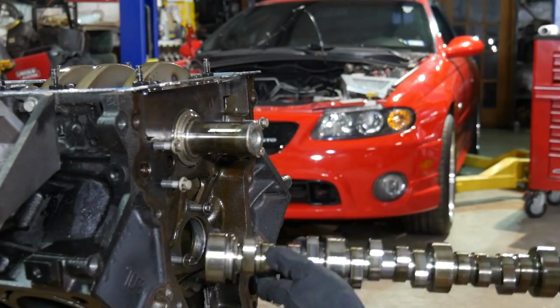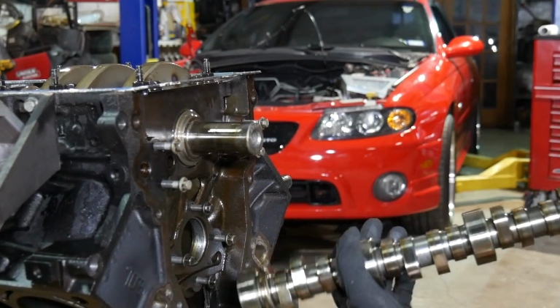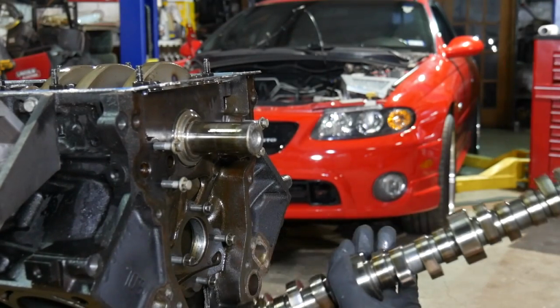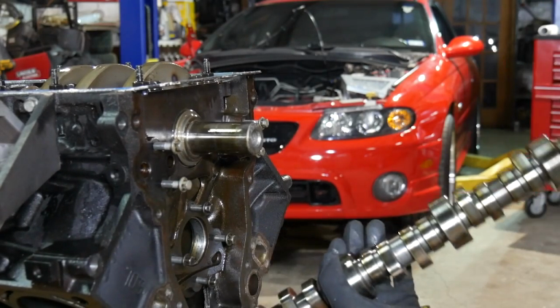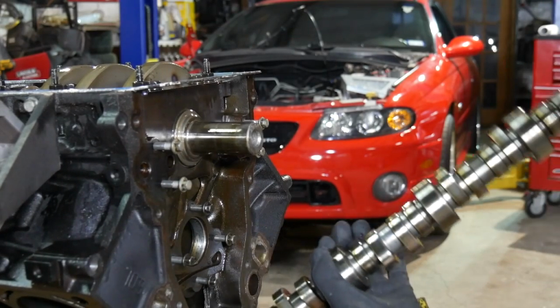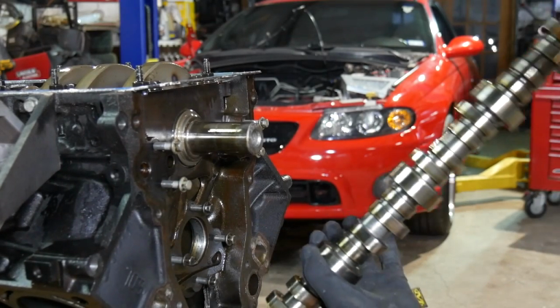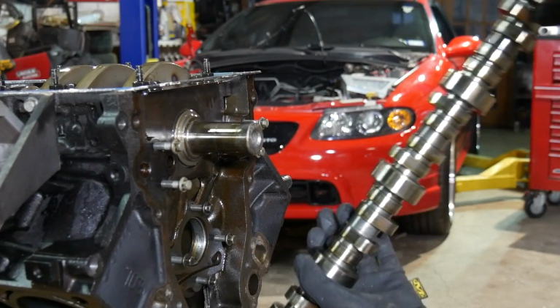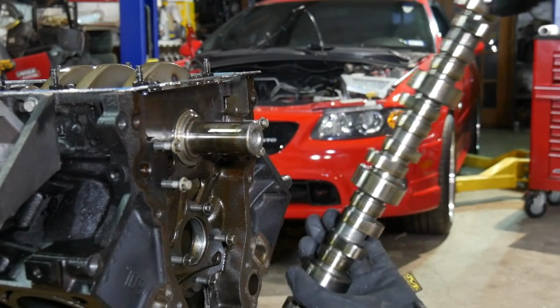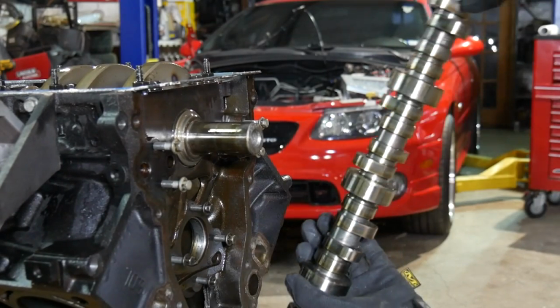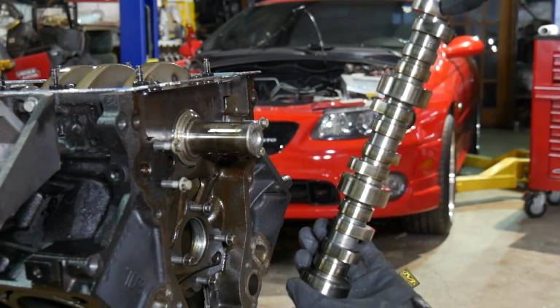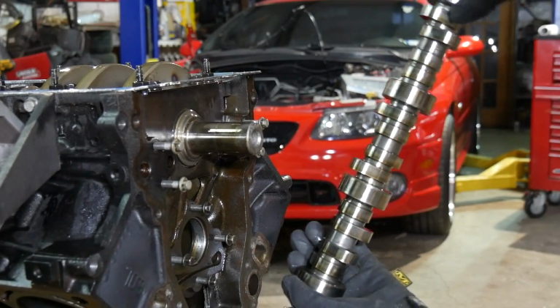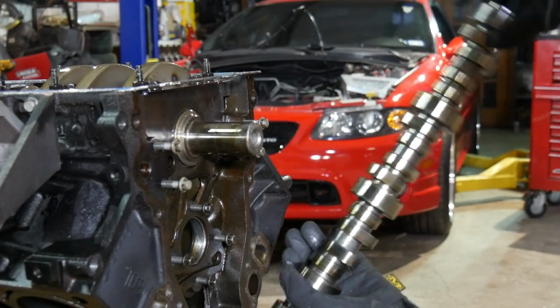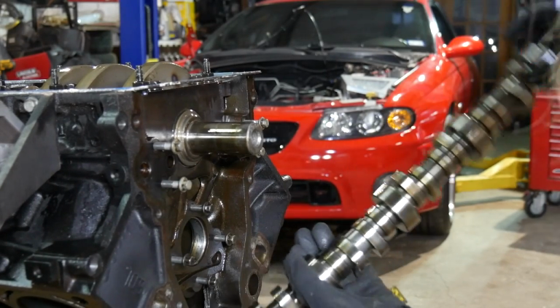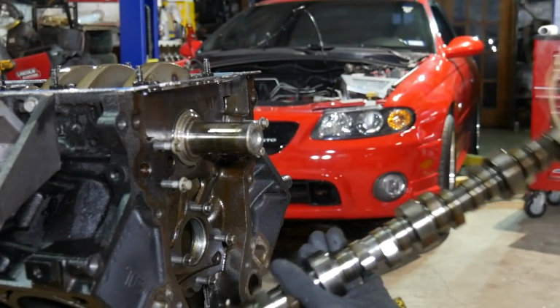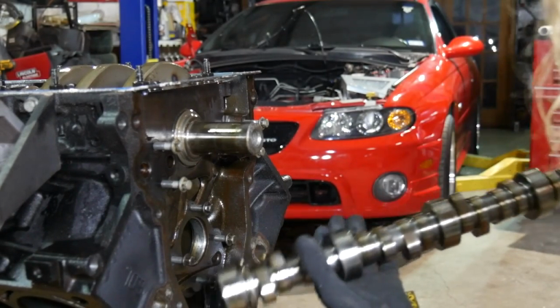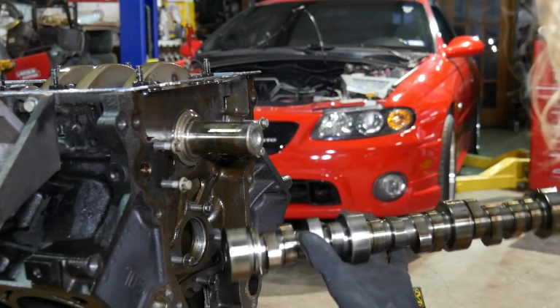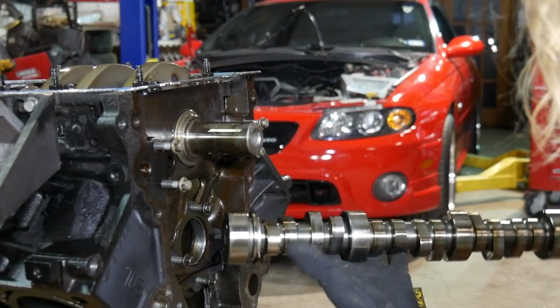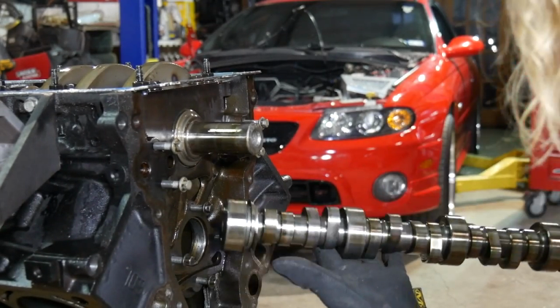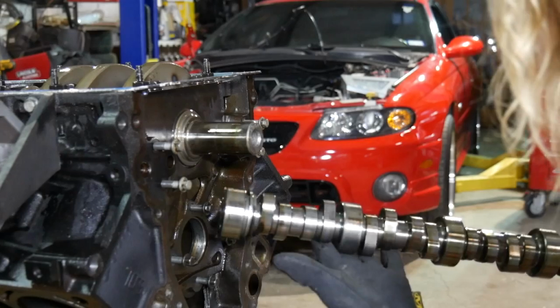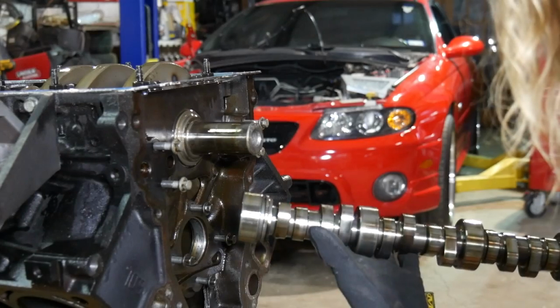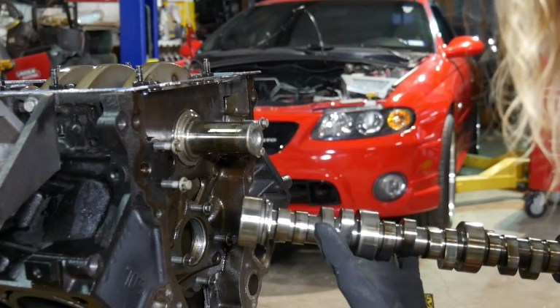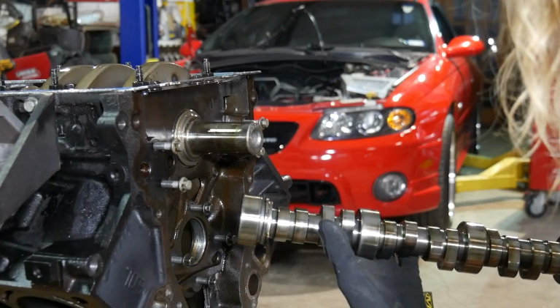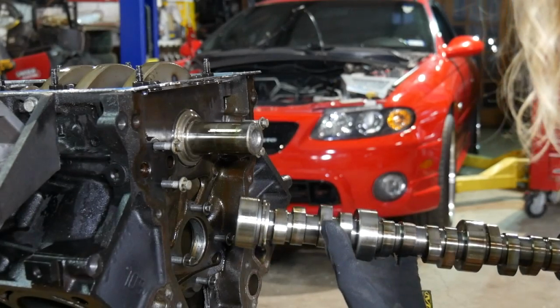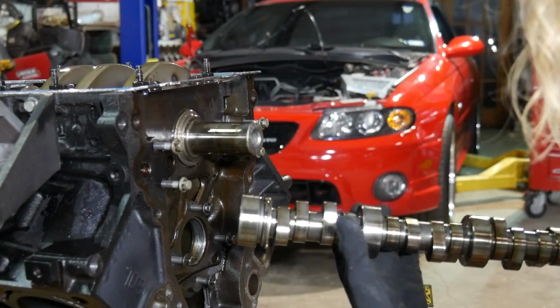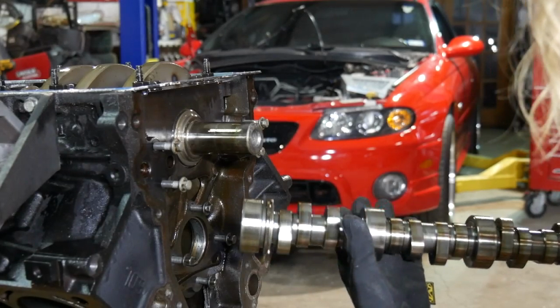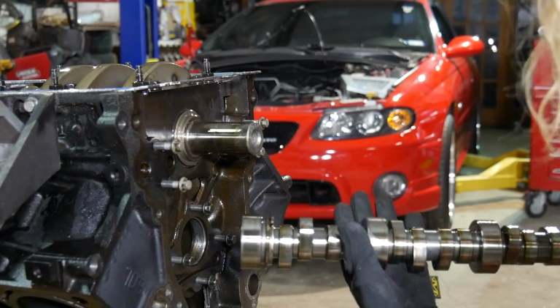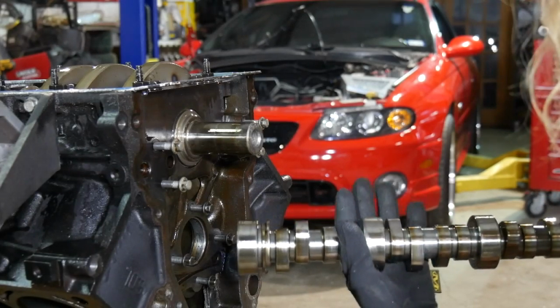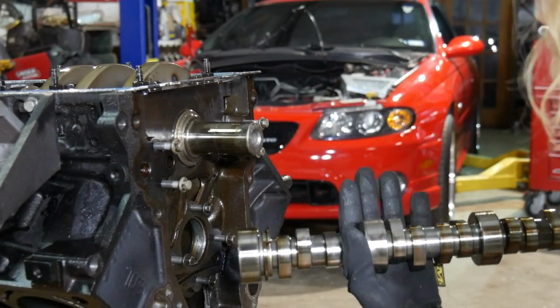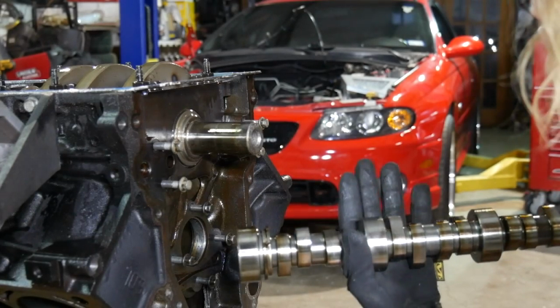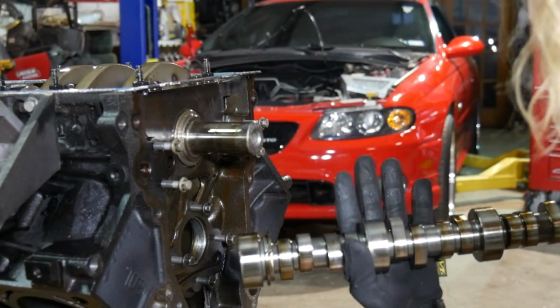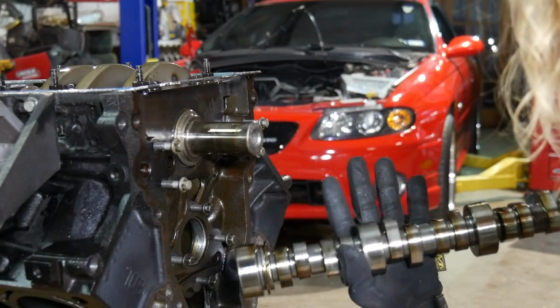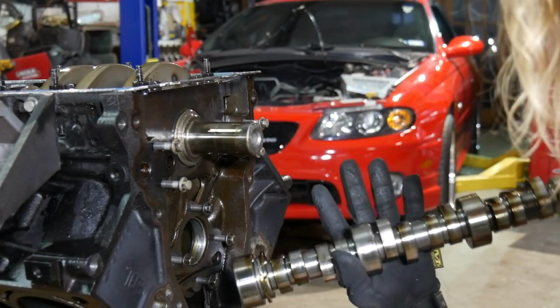You served me well, camshaft. We thumped many a mile.